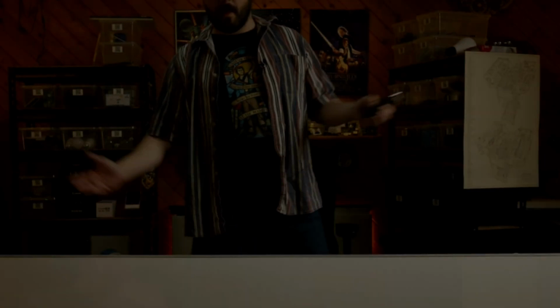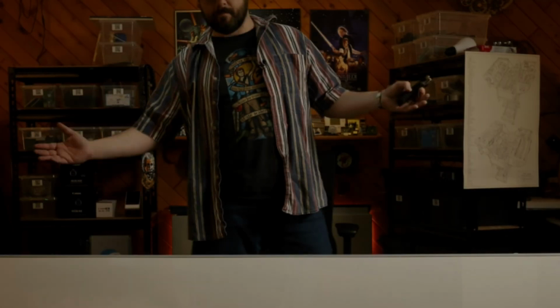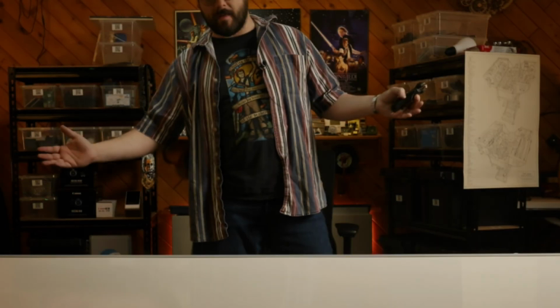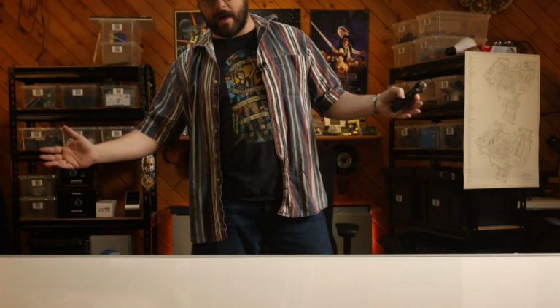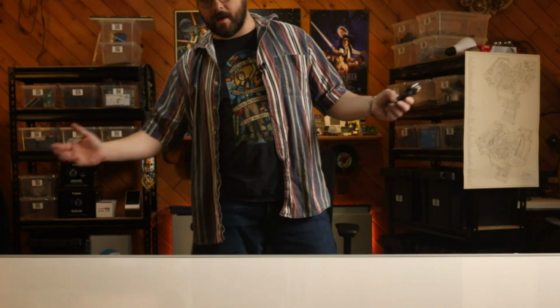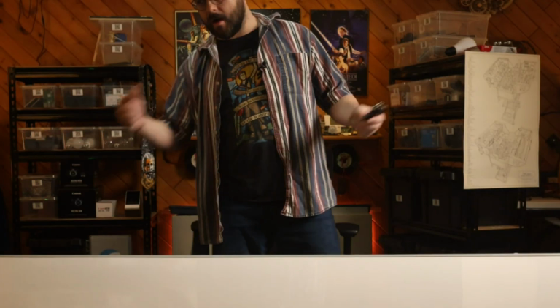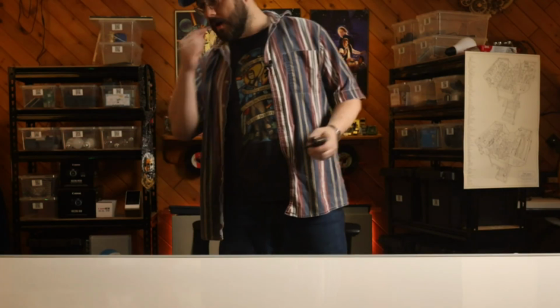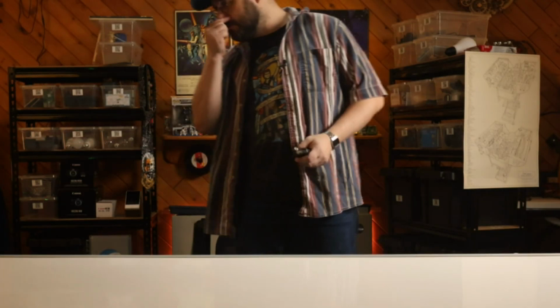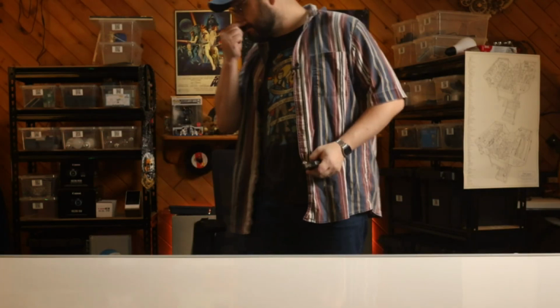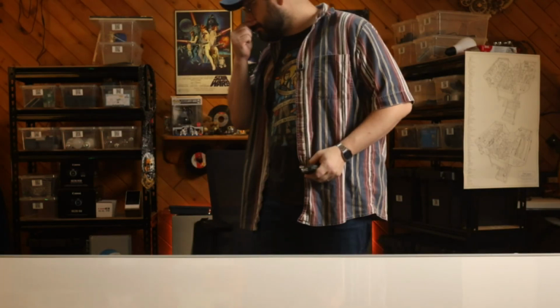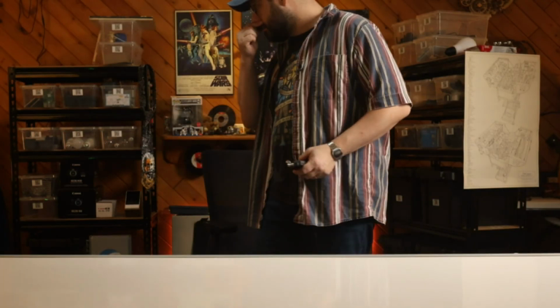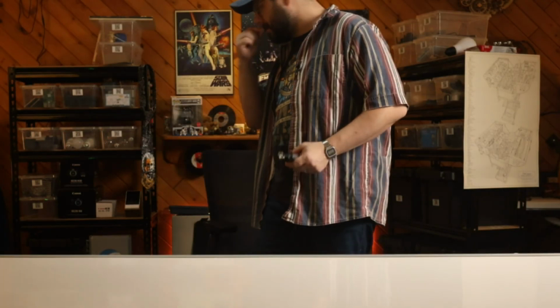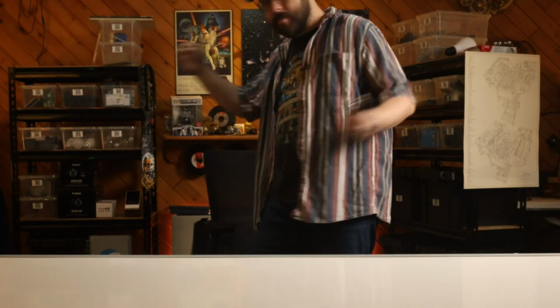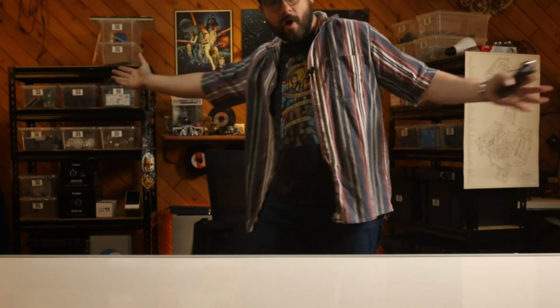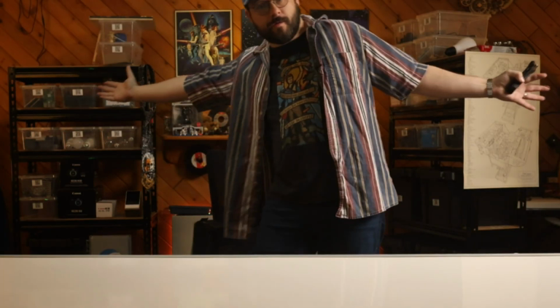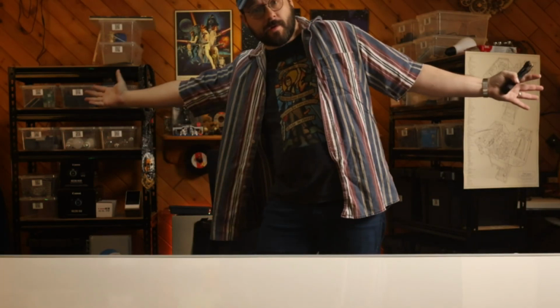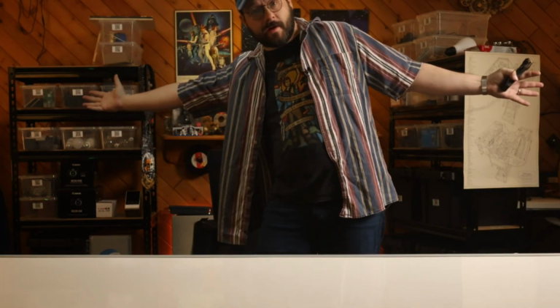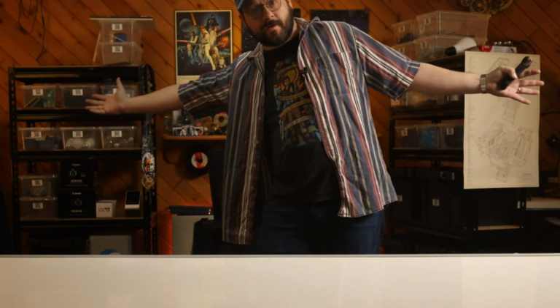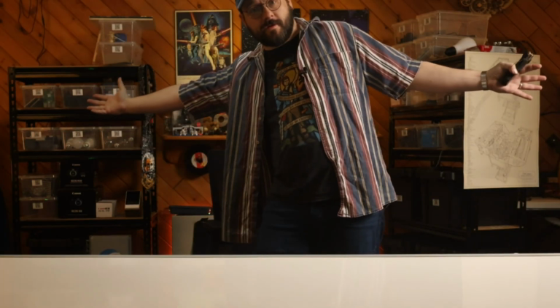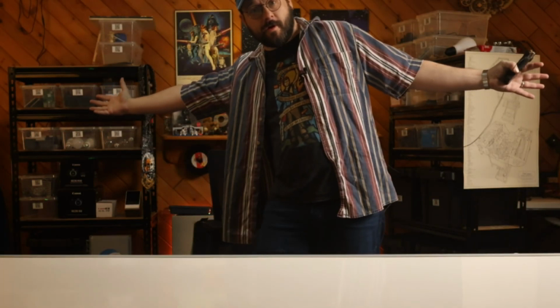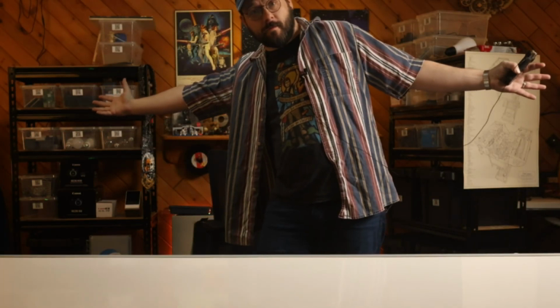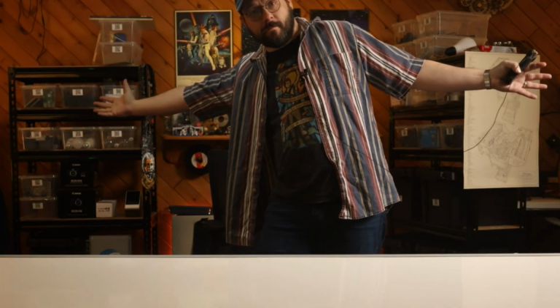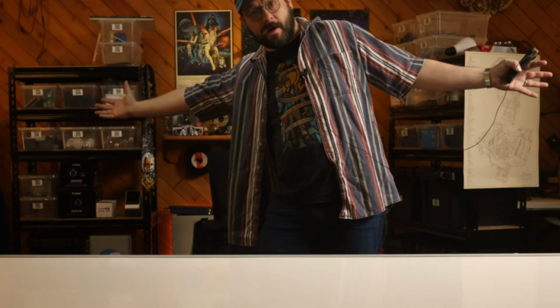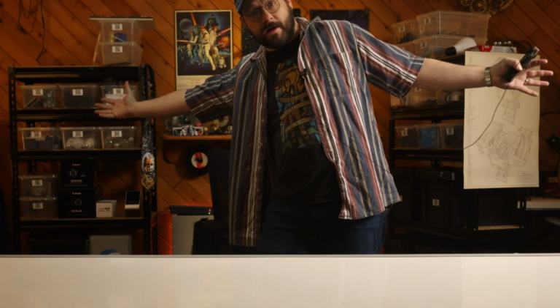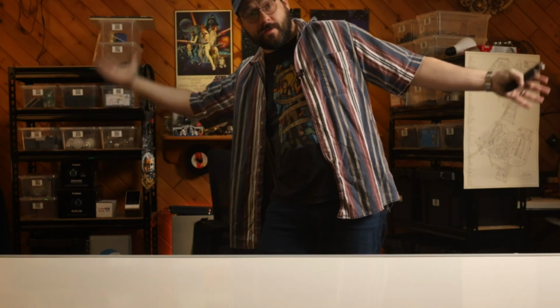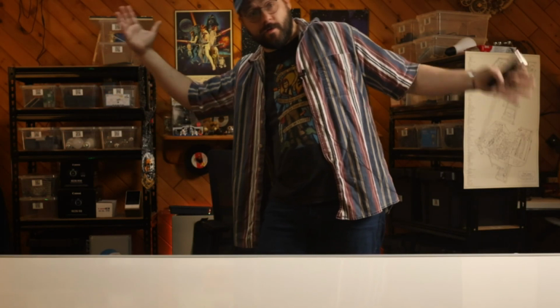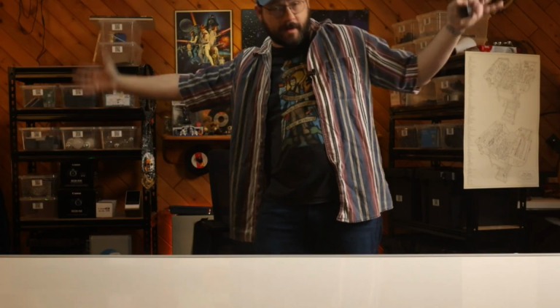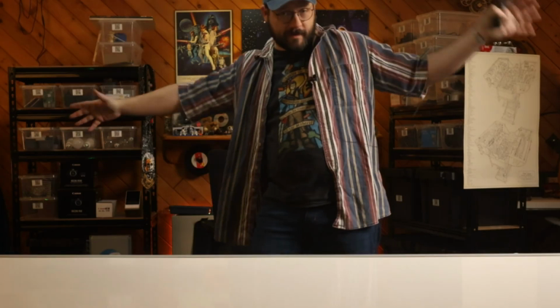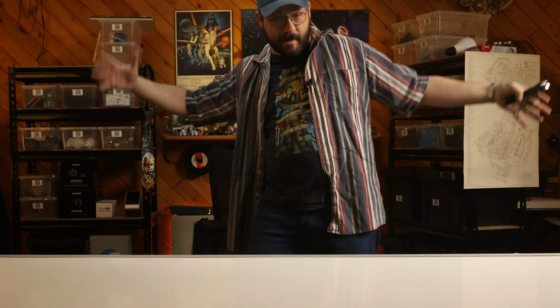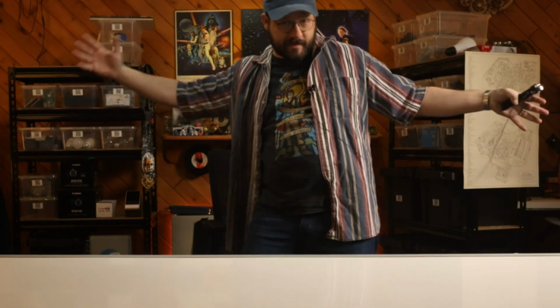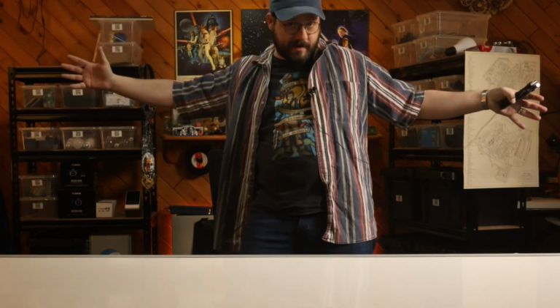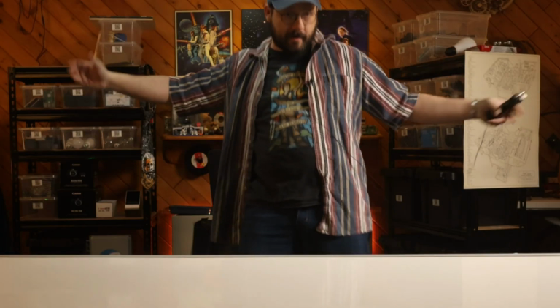By the way, let me know if you like the studio, the new thing that I've done here.